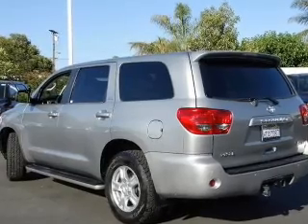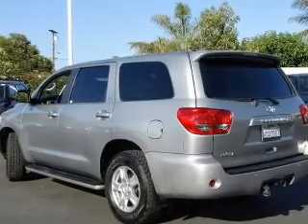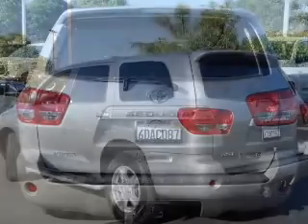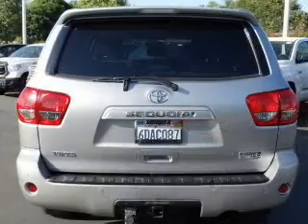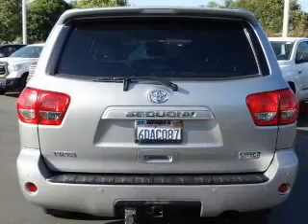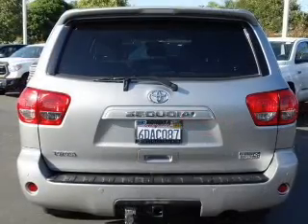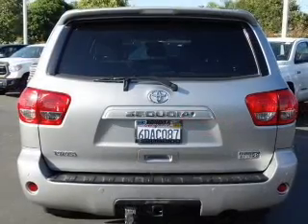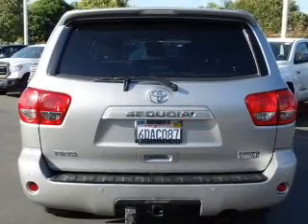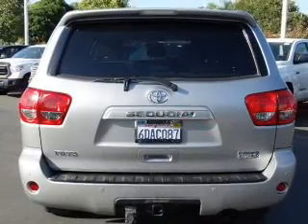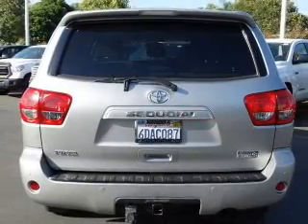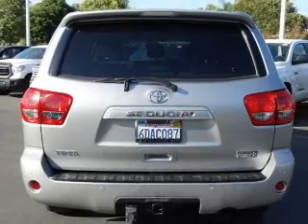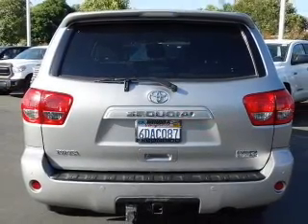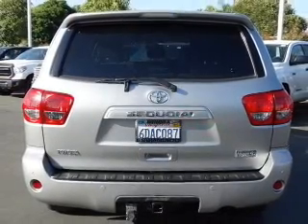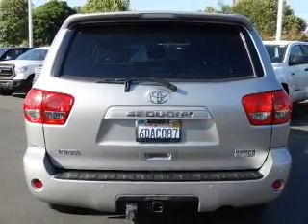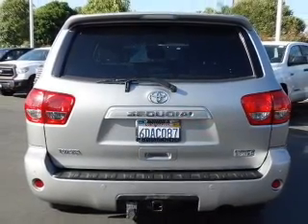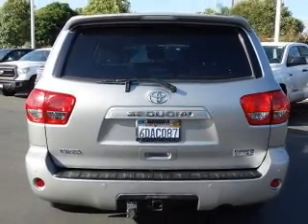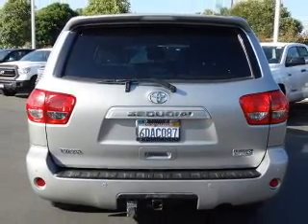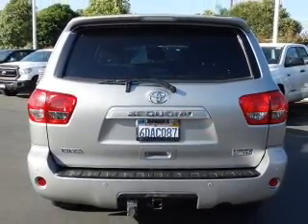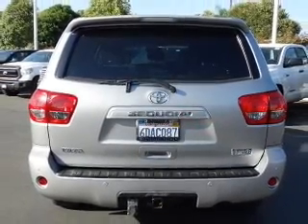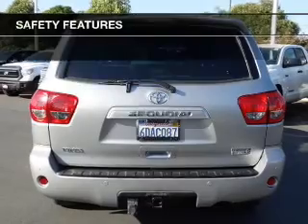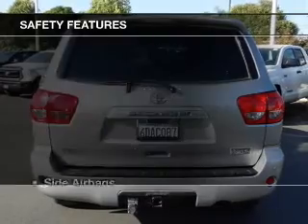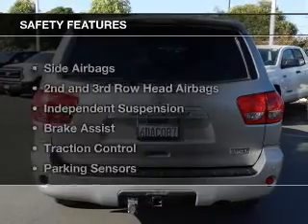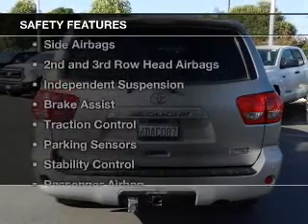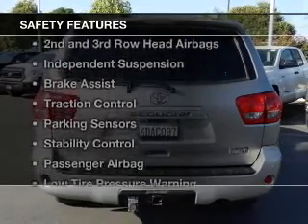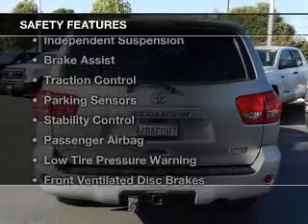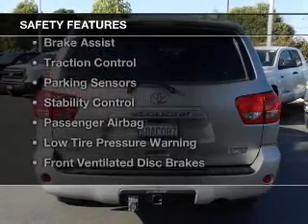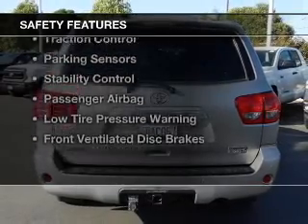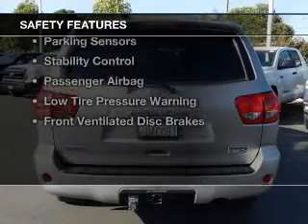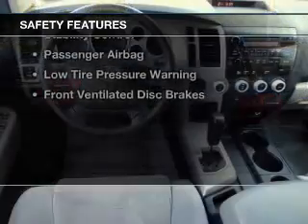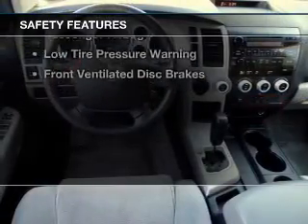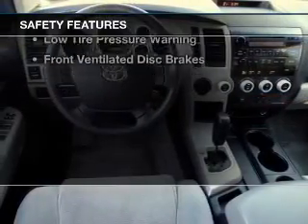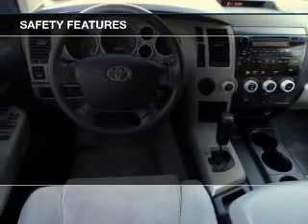Power seats, cruise control, keyless entry, and split rear seats. Safety was made a priority with these features.